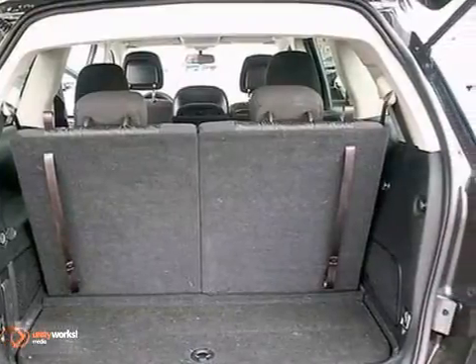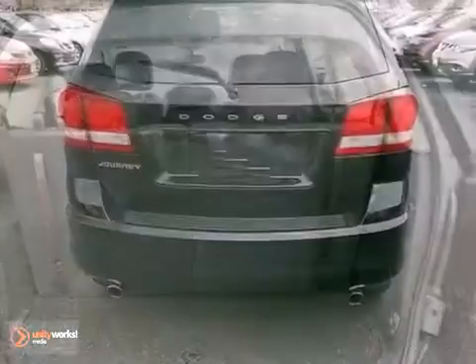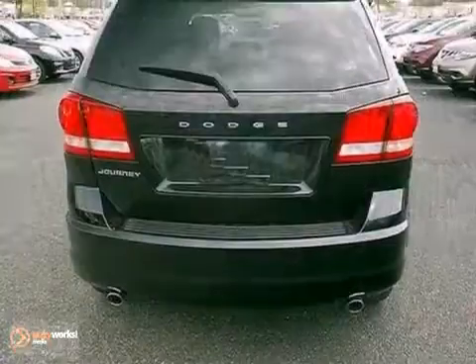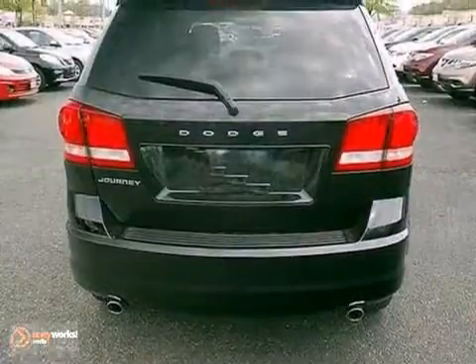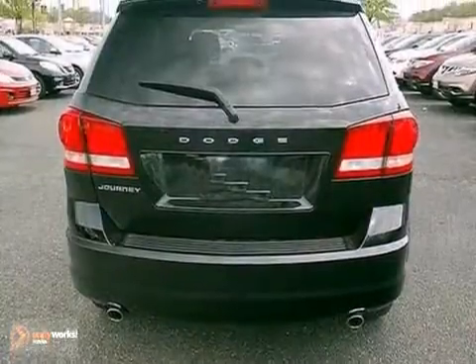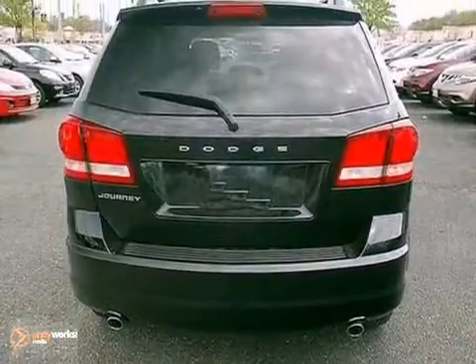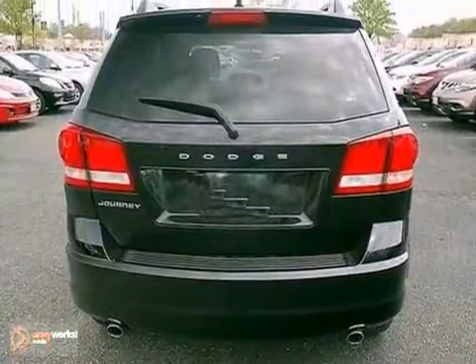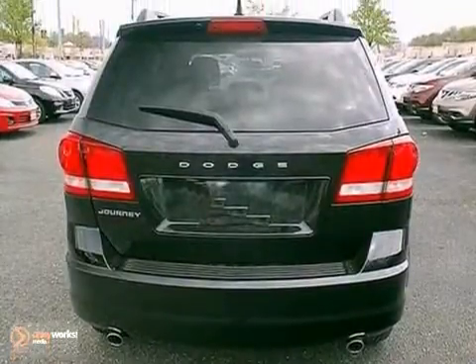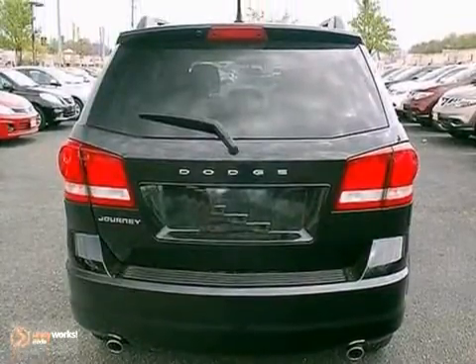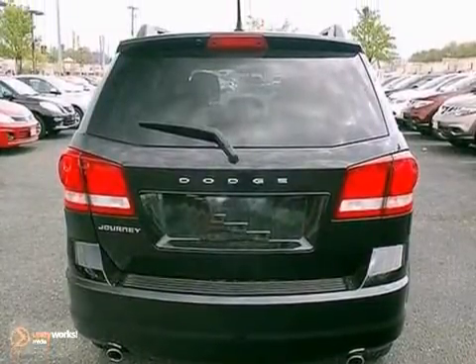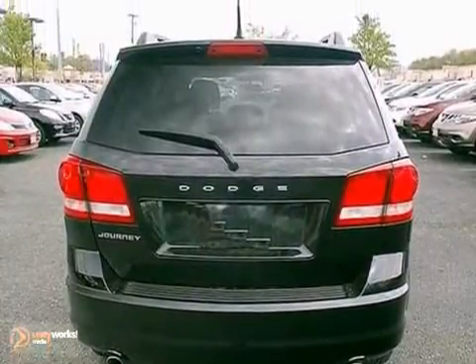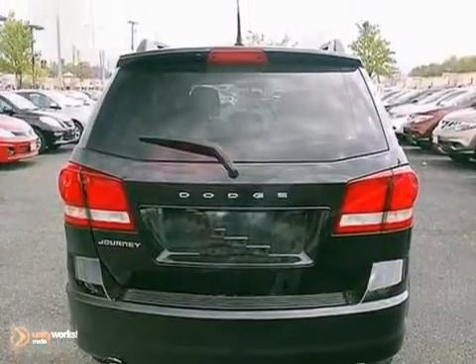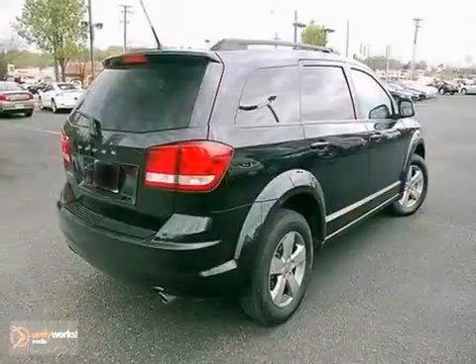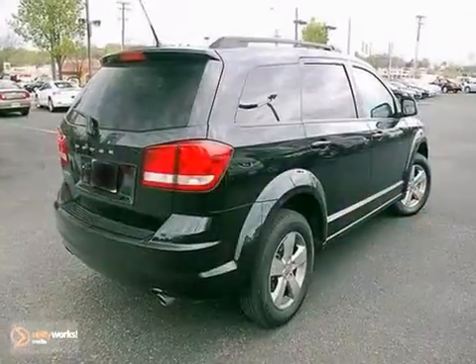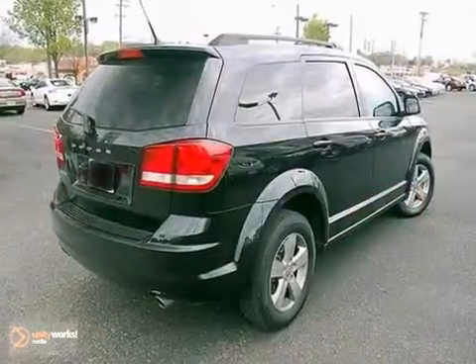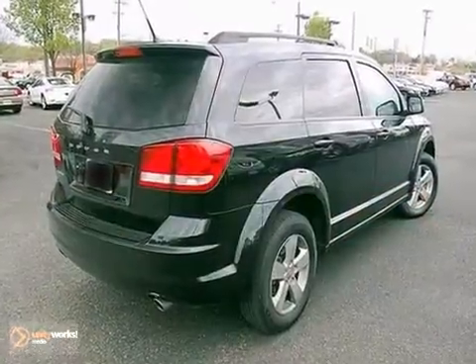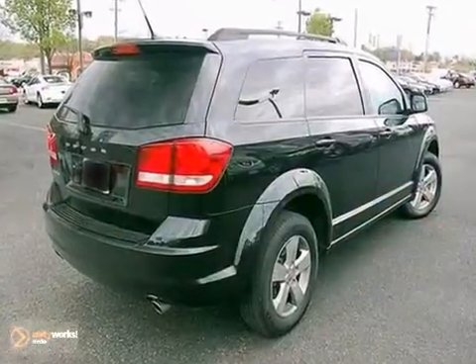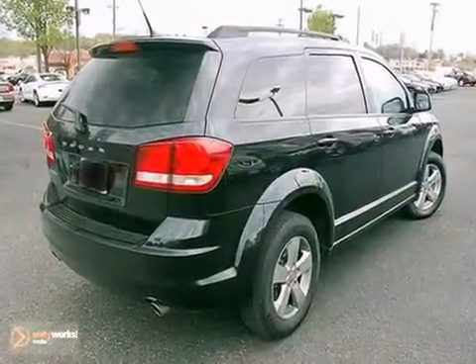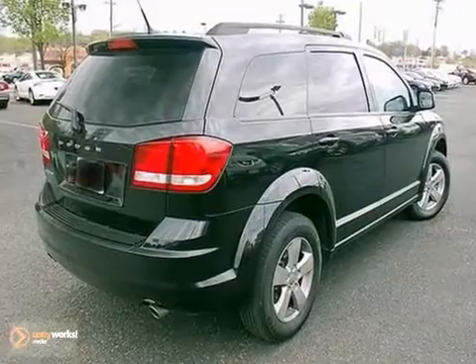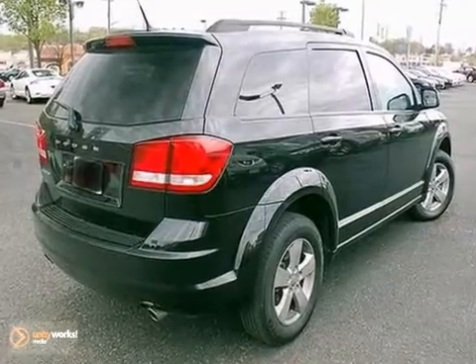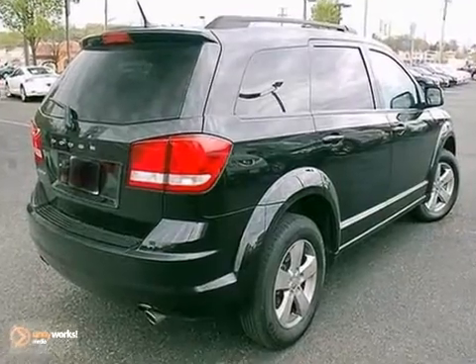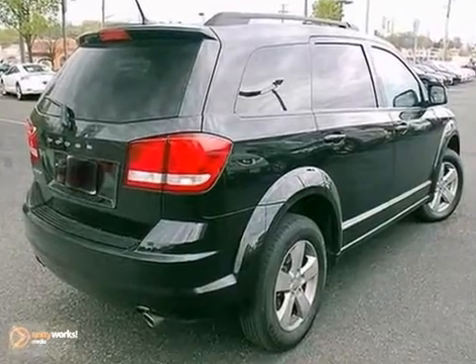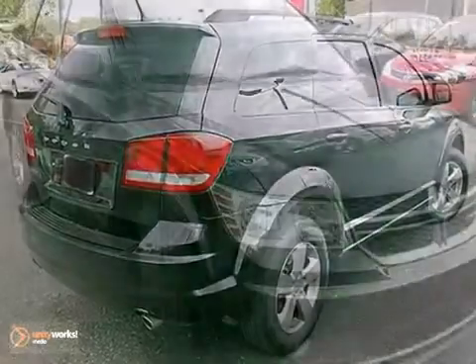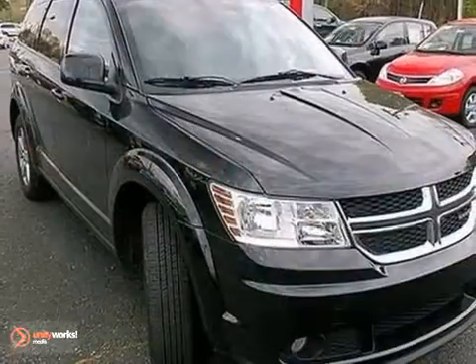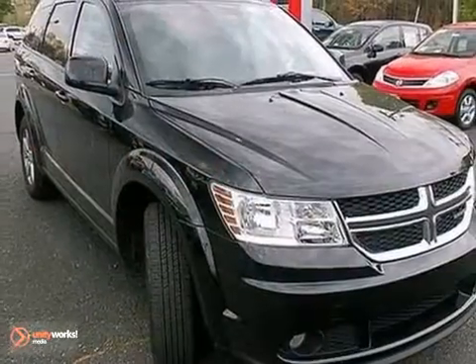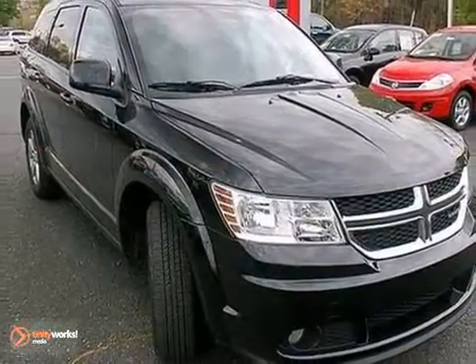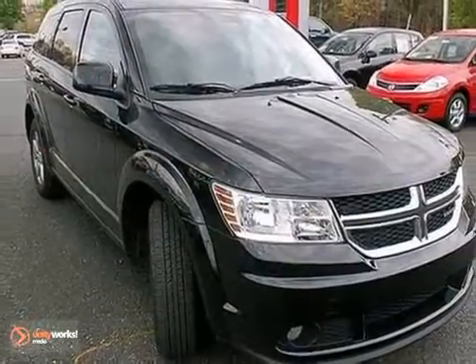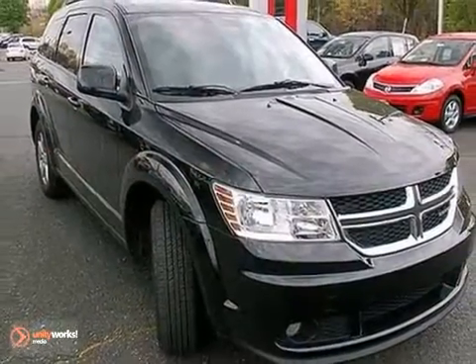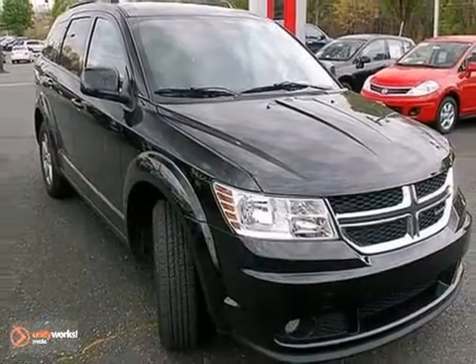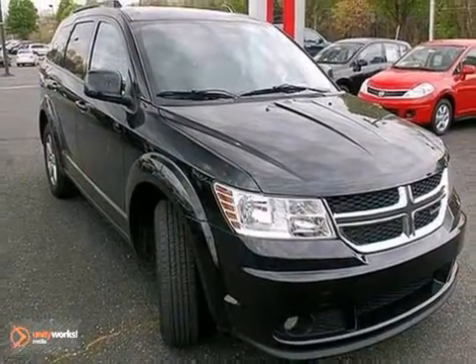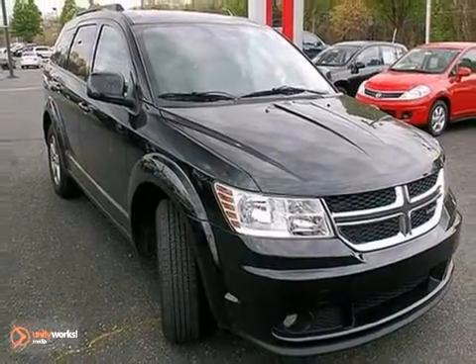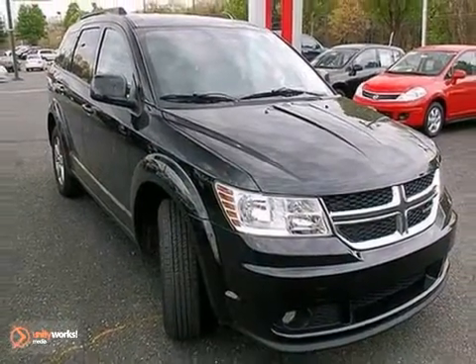The Journey is always a safe buy with stellar safety ratings and legendary rock solid build quality. Come on in today and see it for yourself.